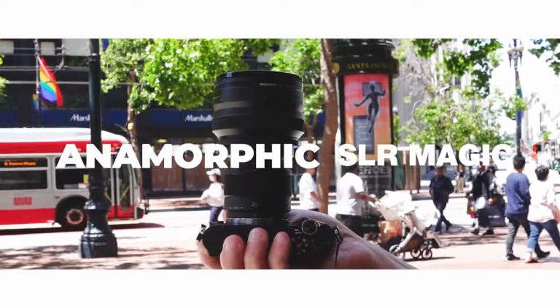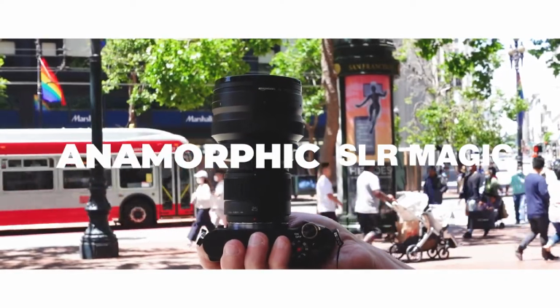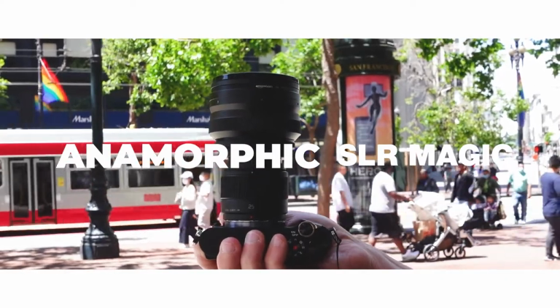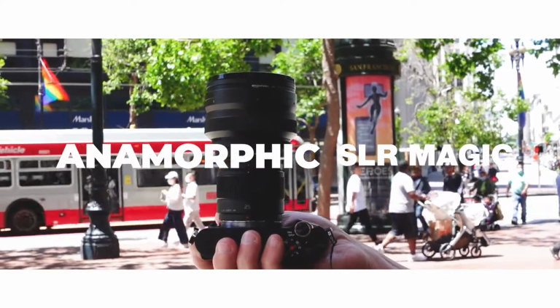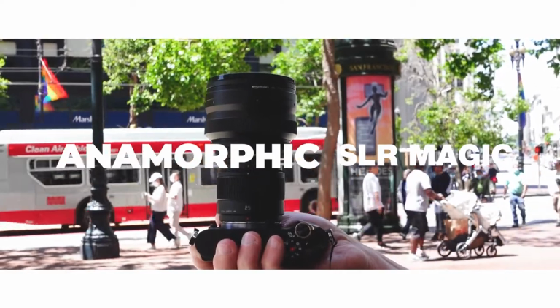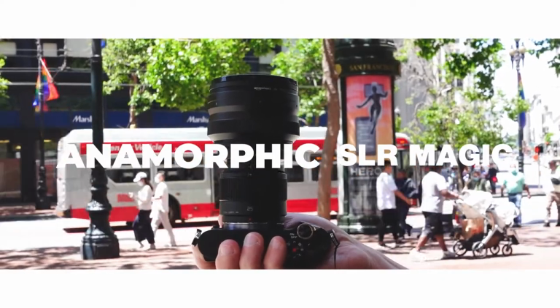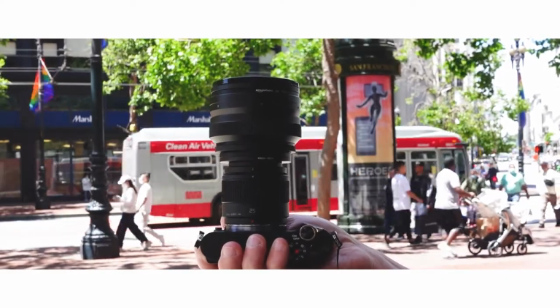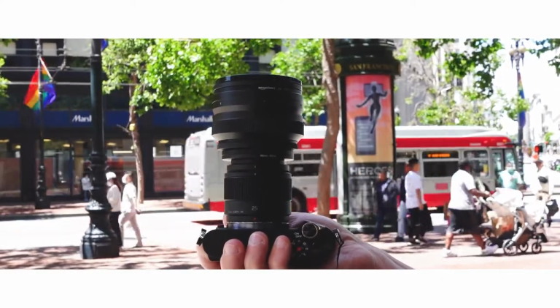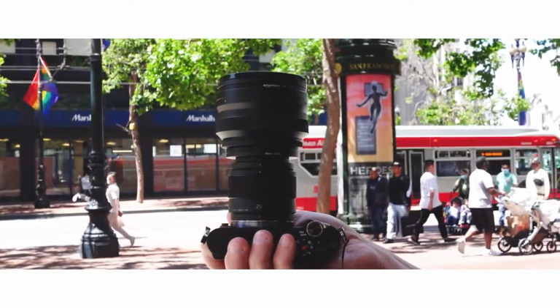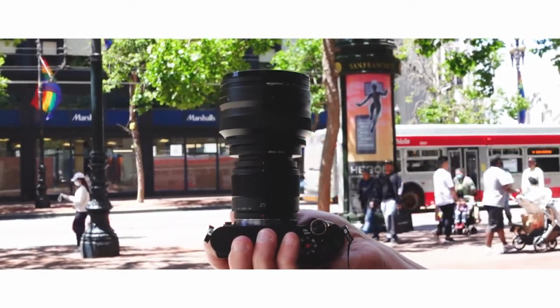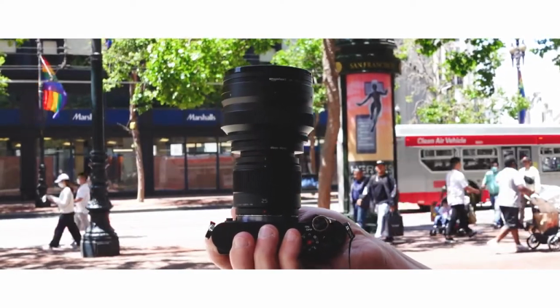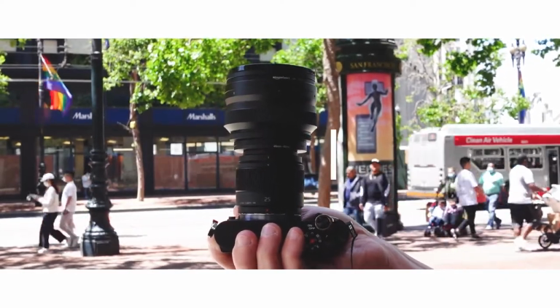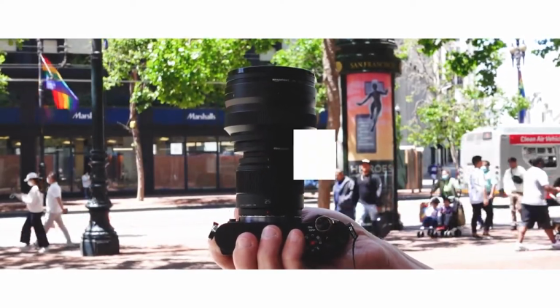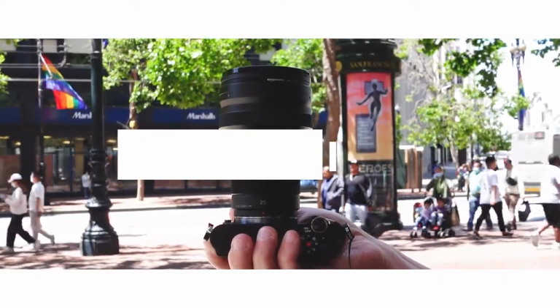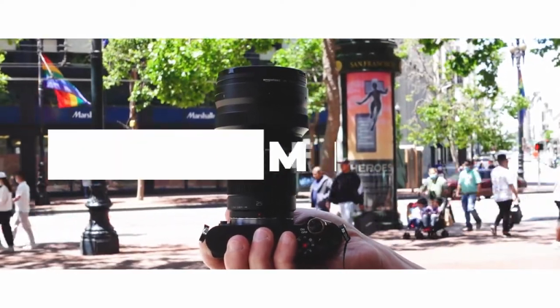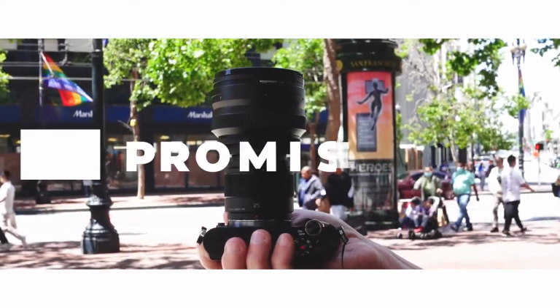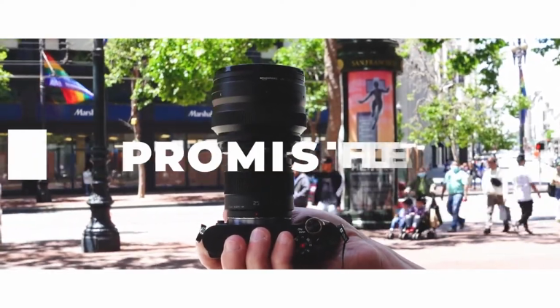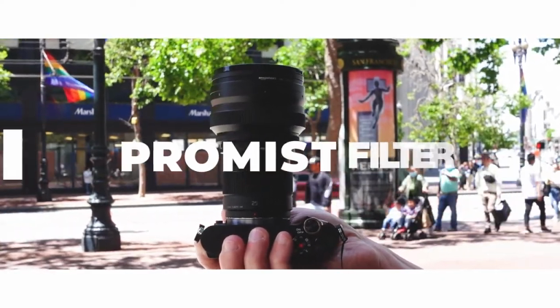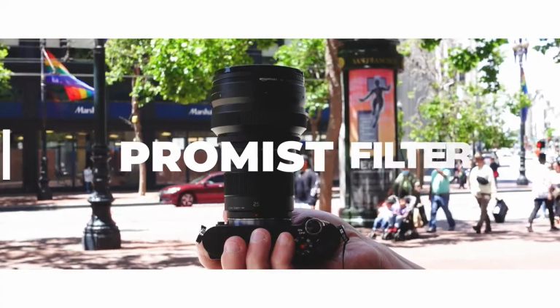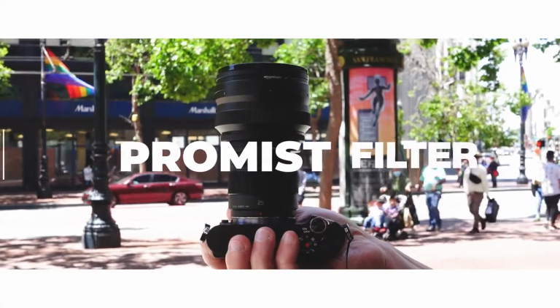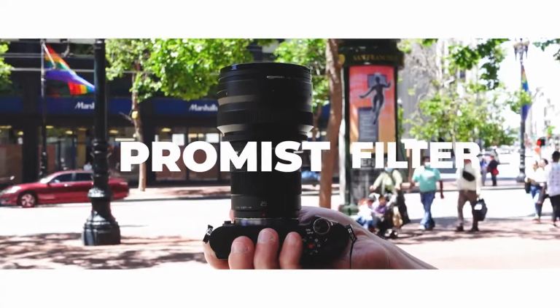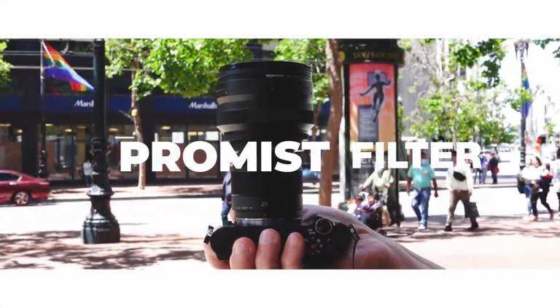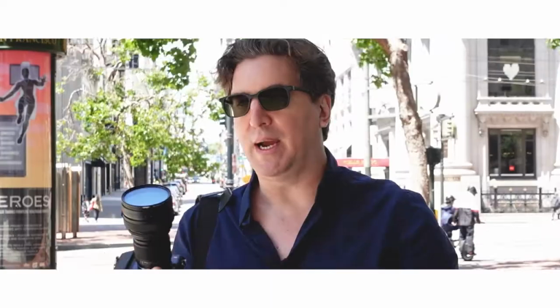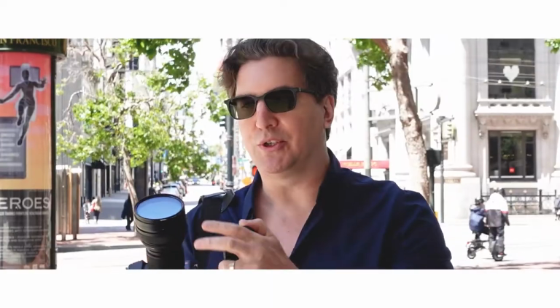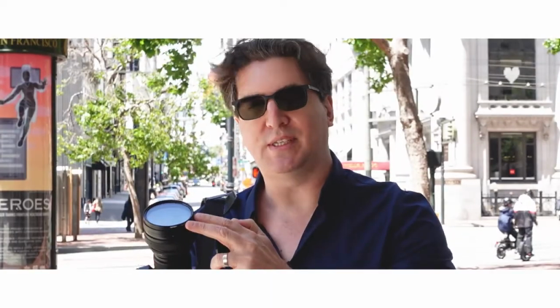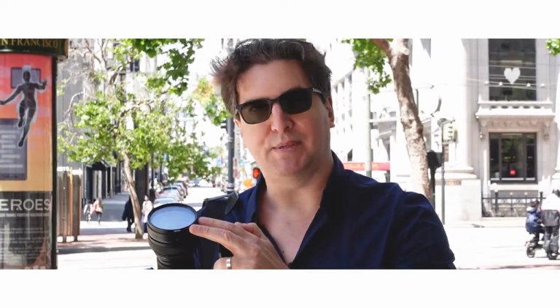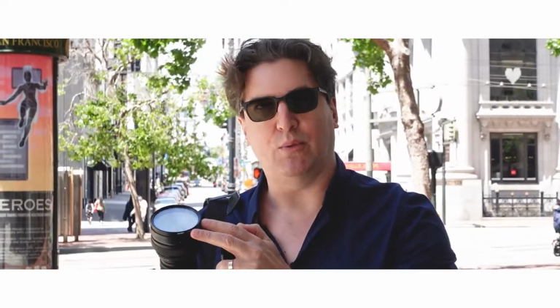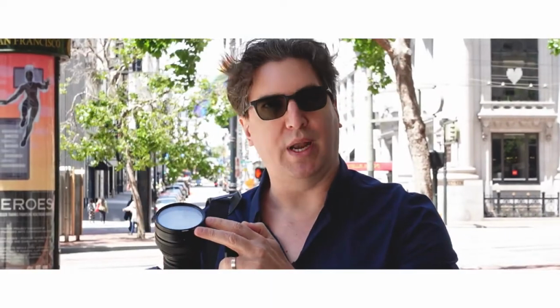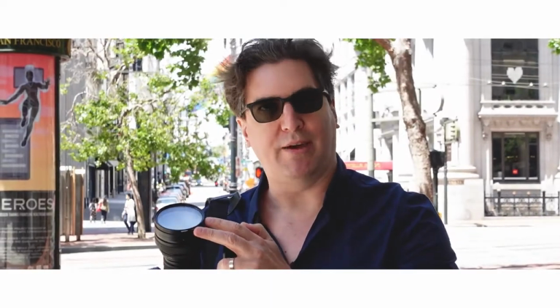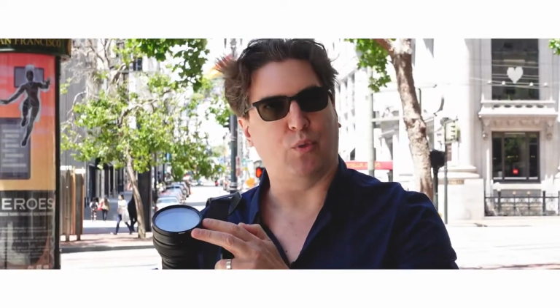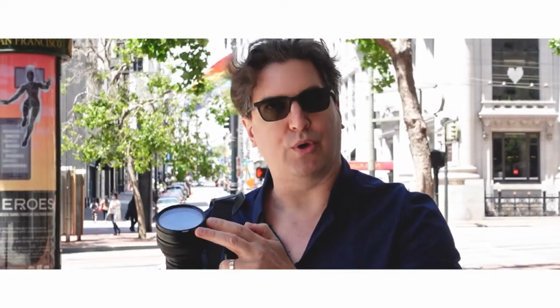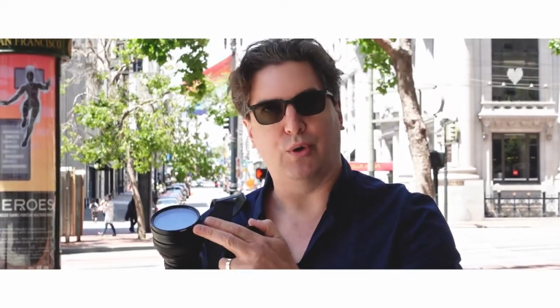We'll get back to that in a minute. On the very end of it, I have a Tiffen Black Pro Mist filter. They come in sort of steps like one half, quarter, whole.